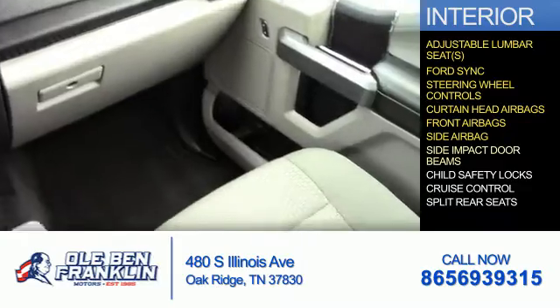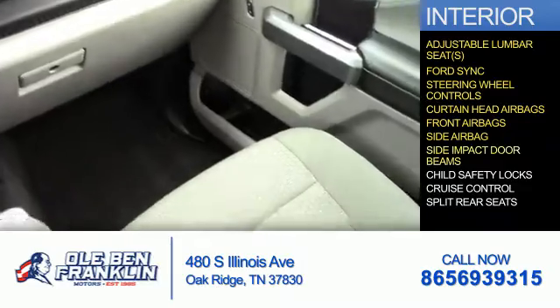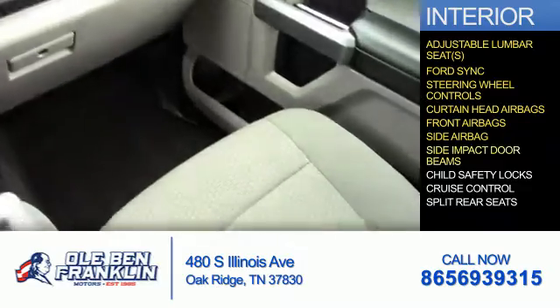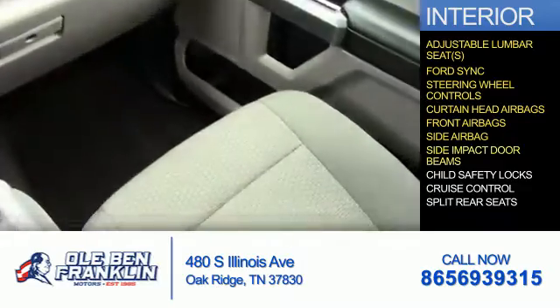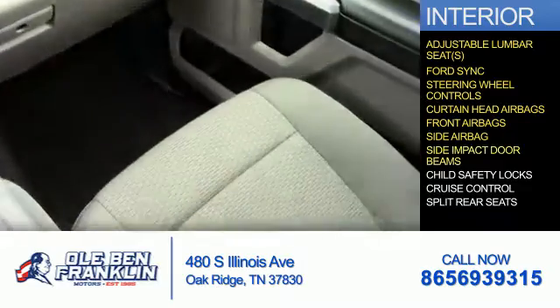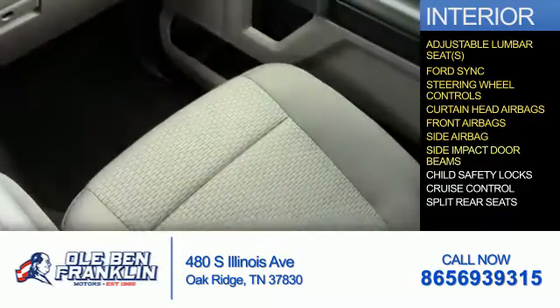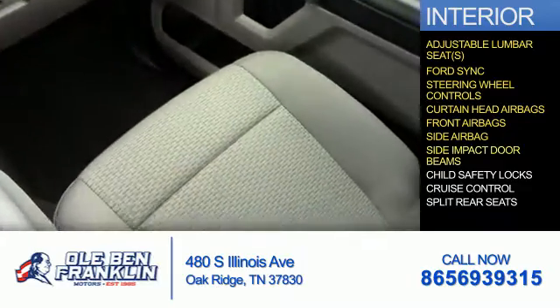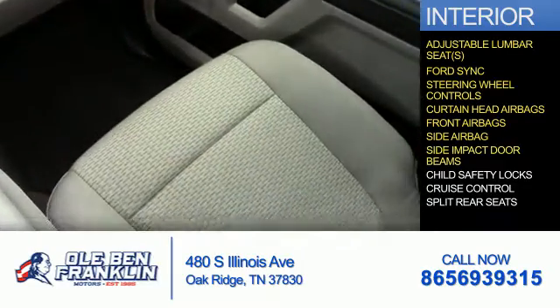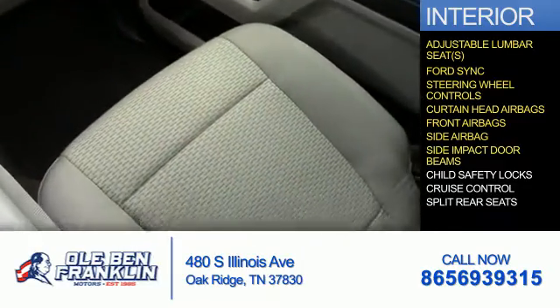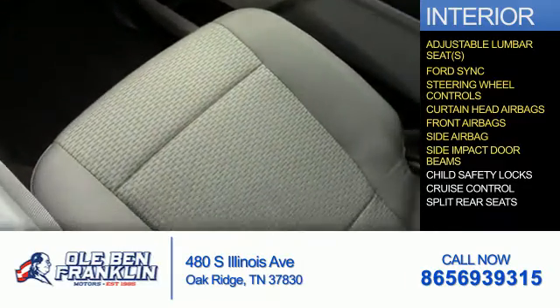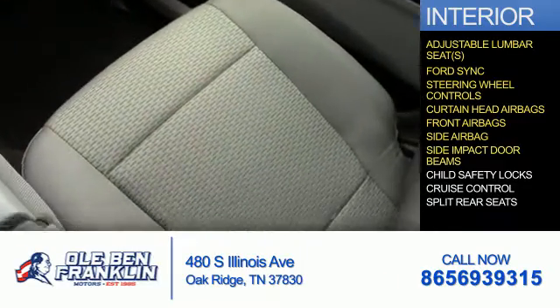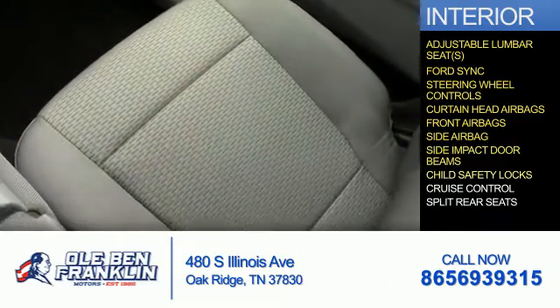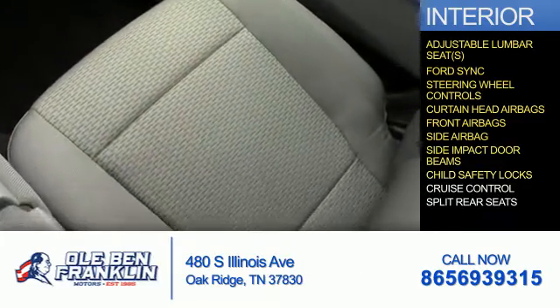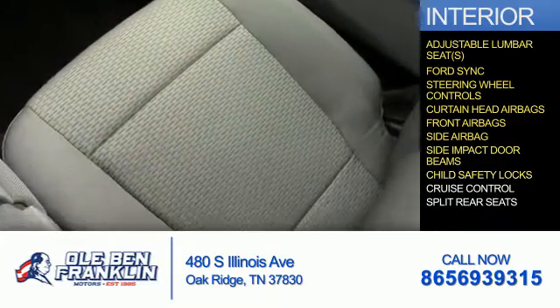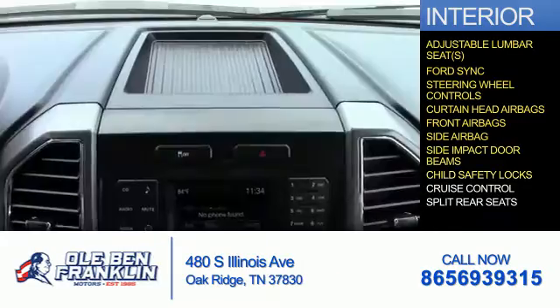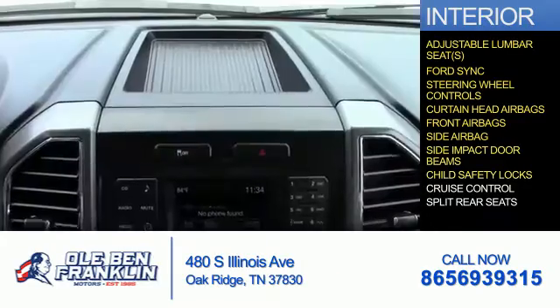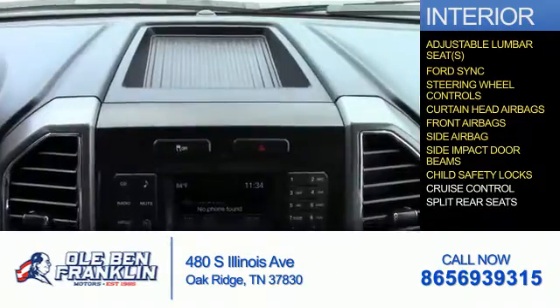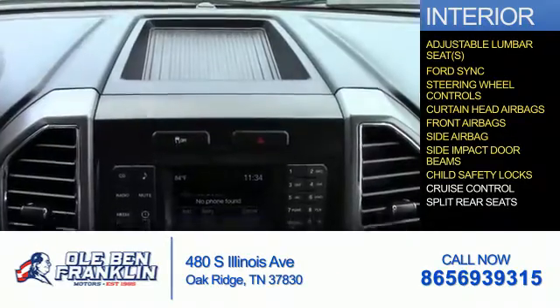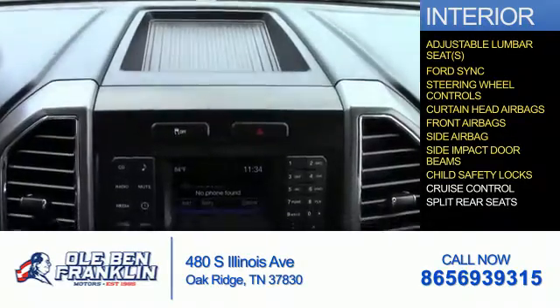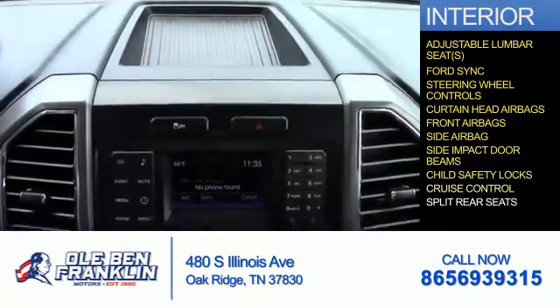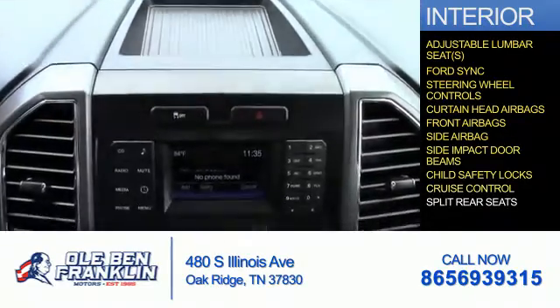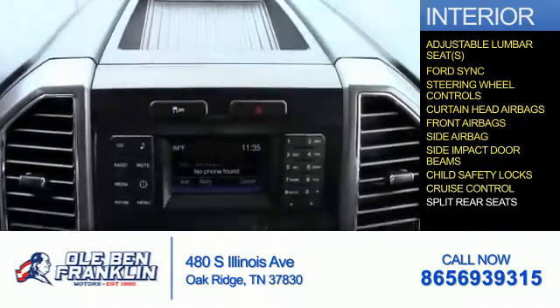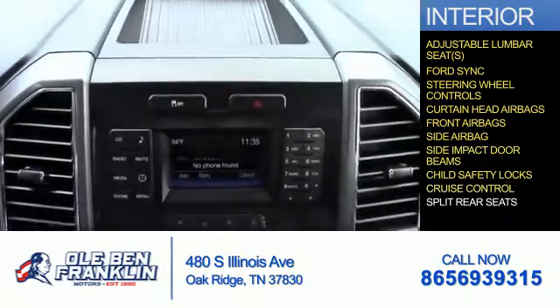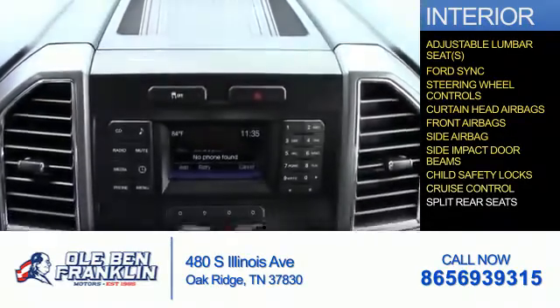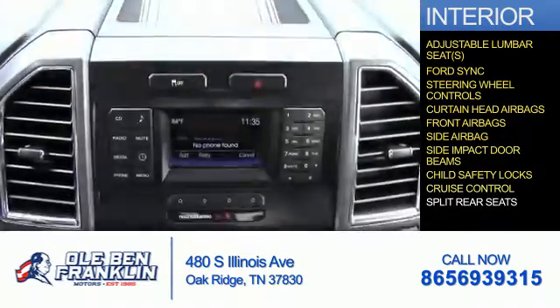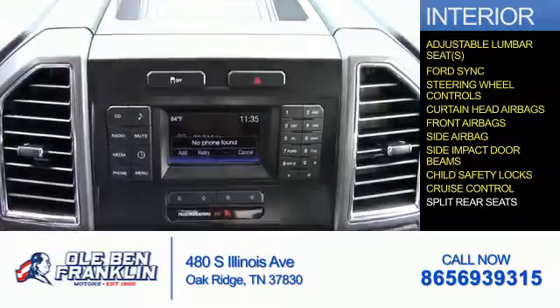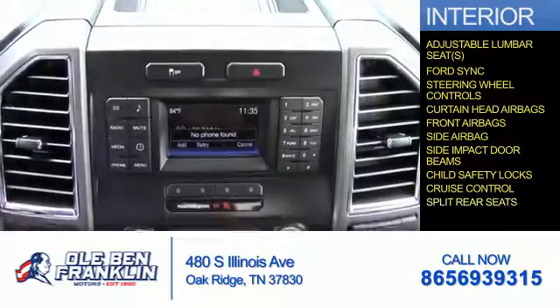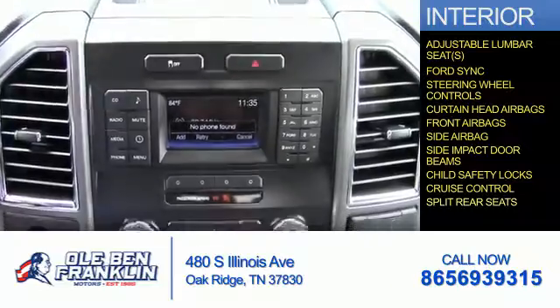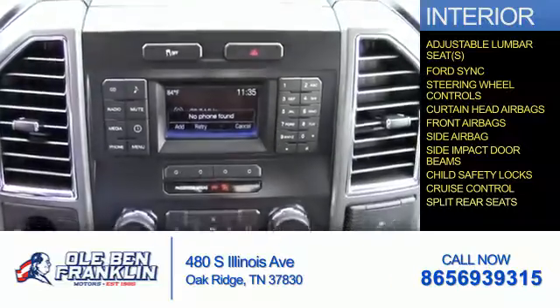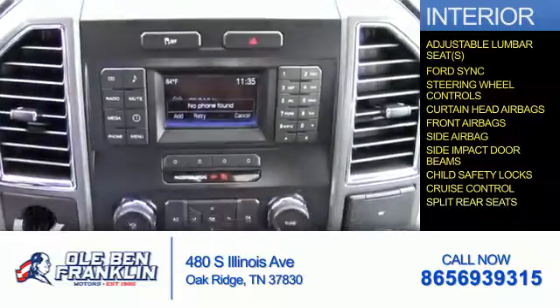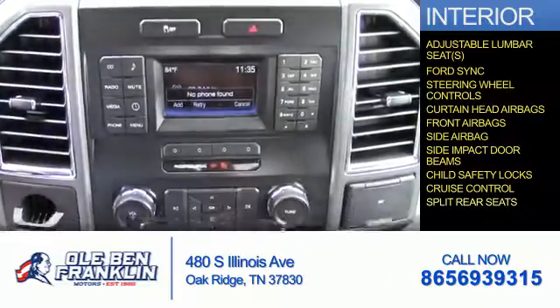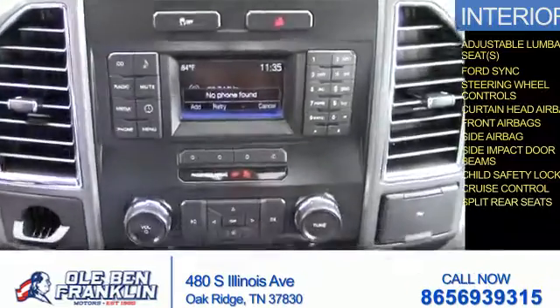Additional safety and convenience features include side impact door beams, child safety locks, cruise control, and split rear seats.